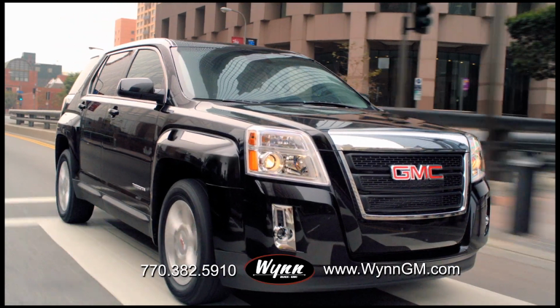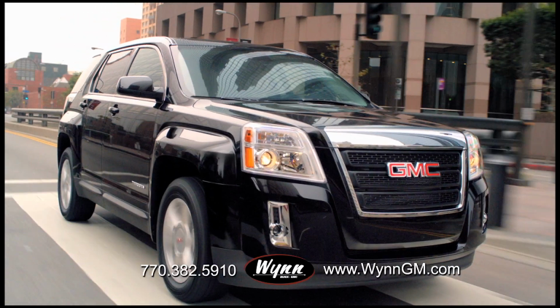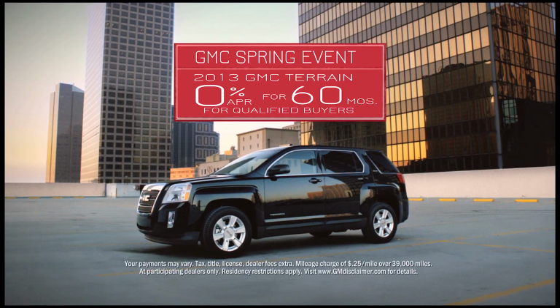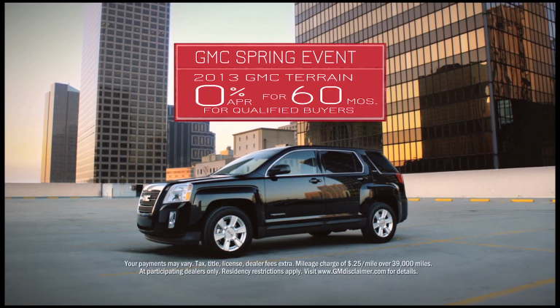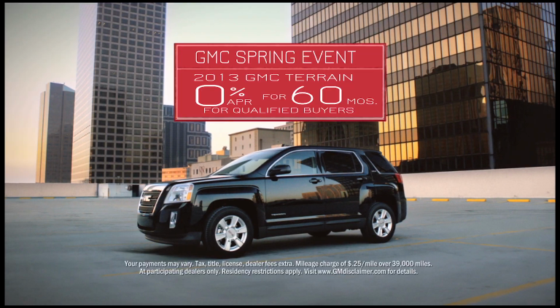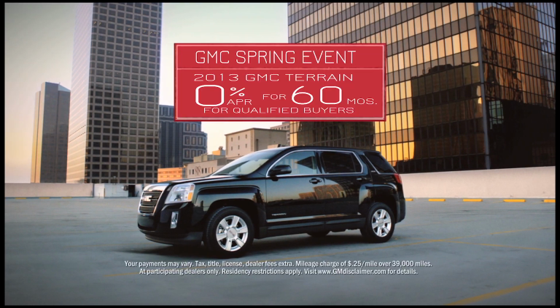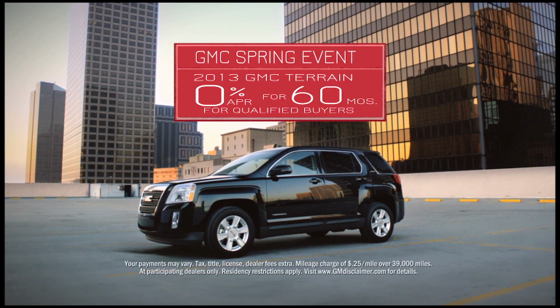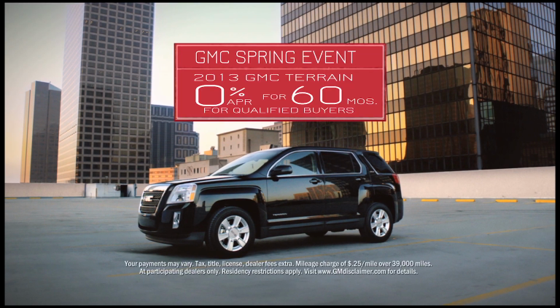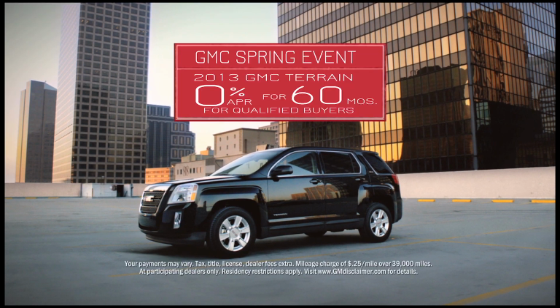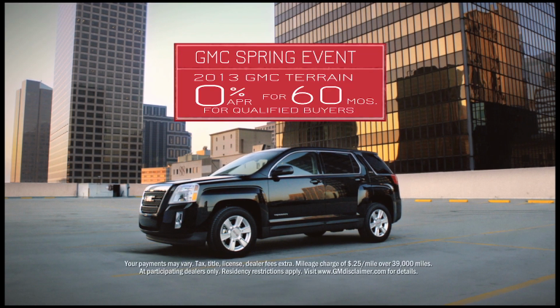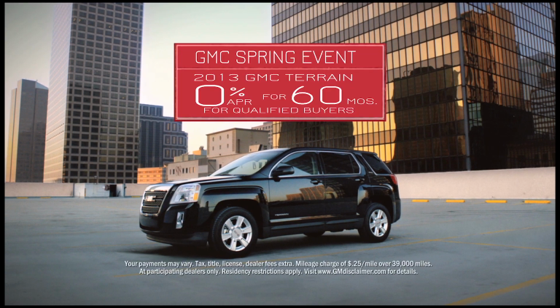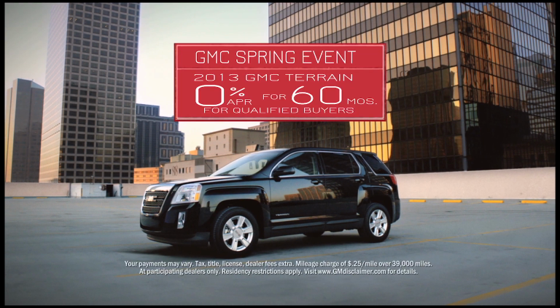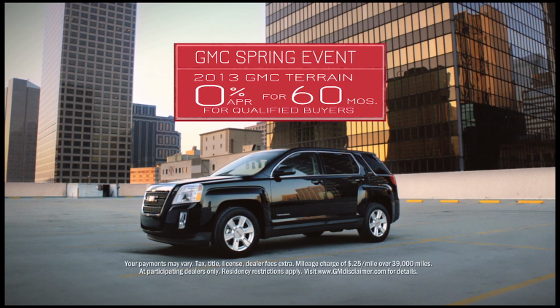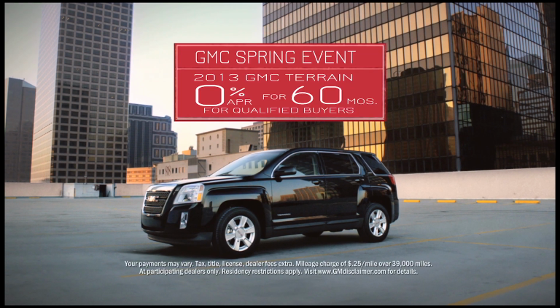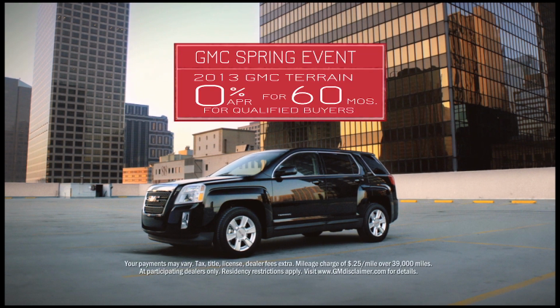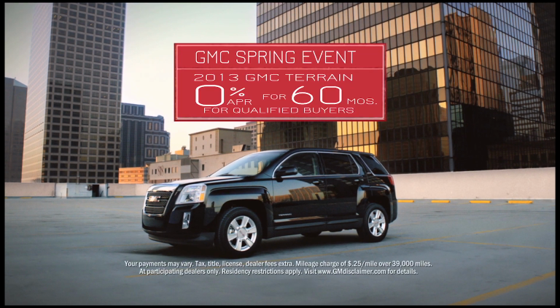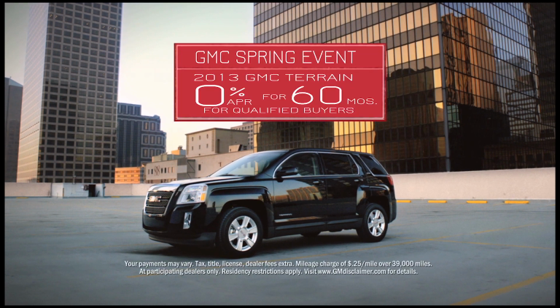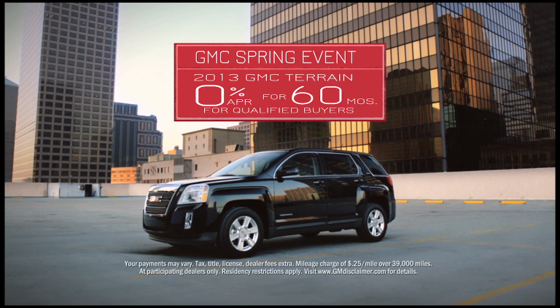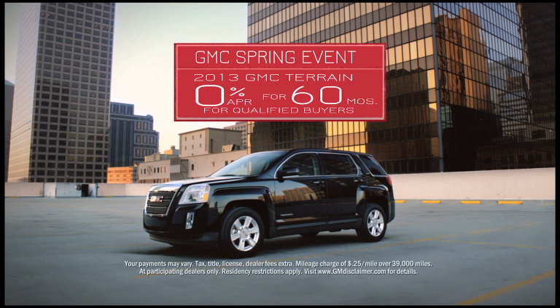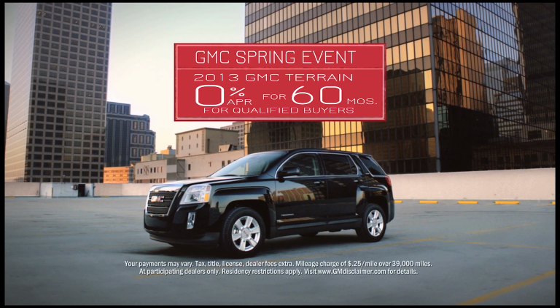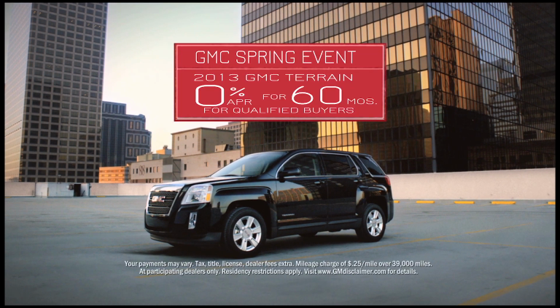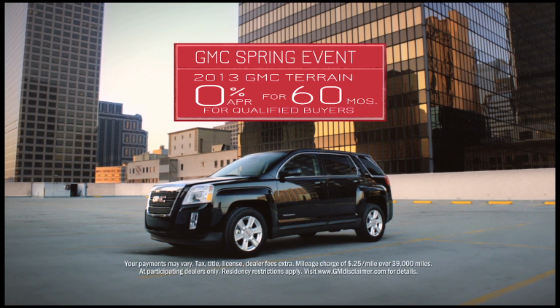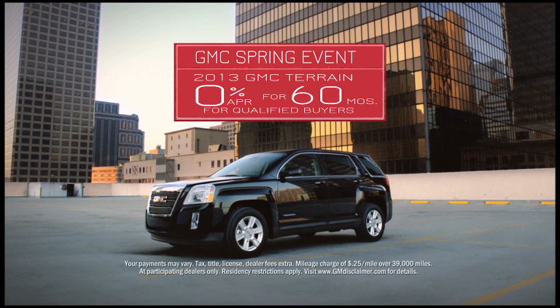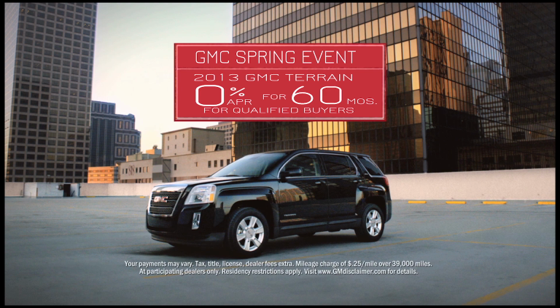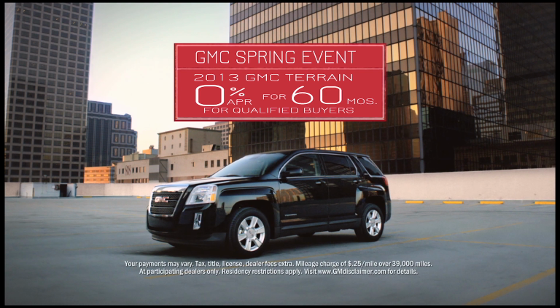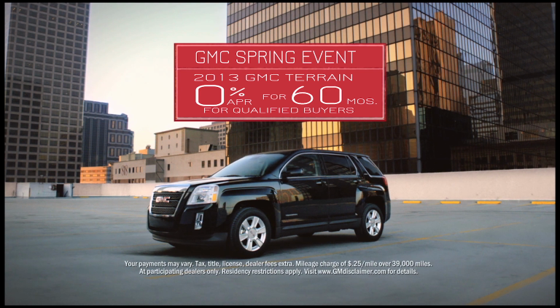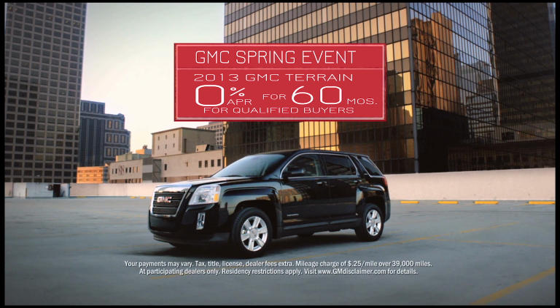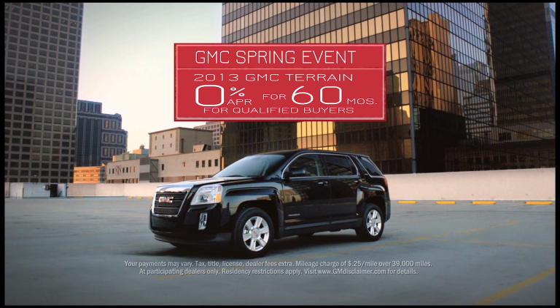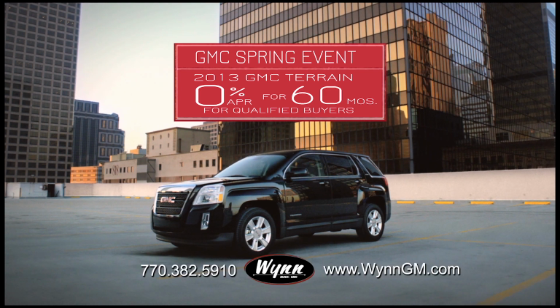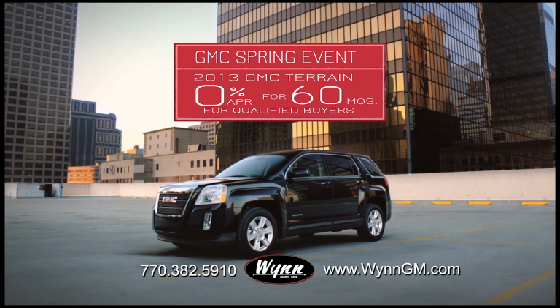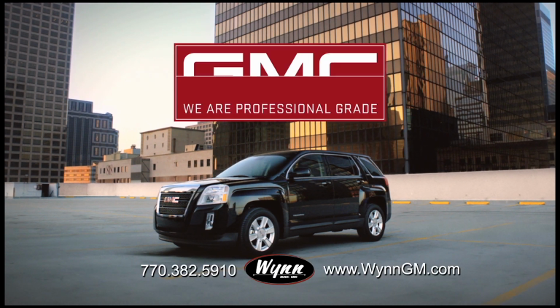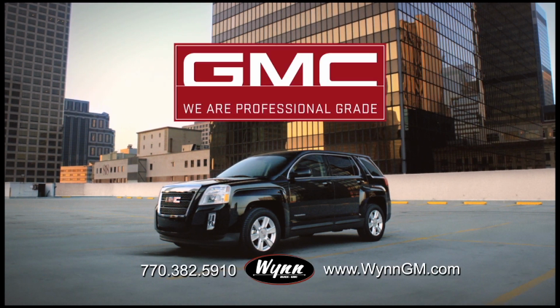Right now, take advantage of 0% financing for 60 months on an all-new 2013 Terrain.